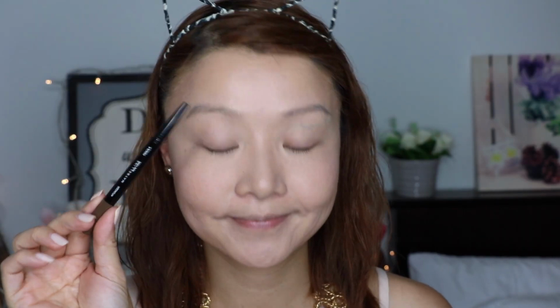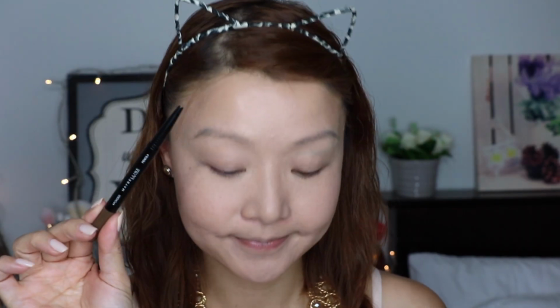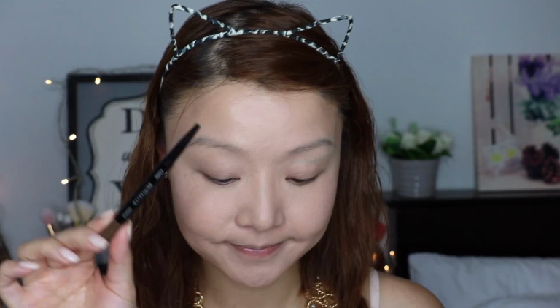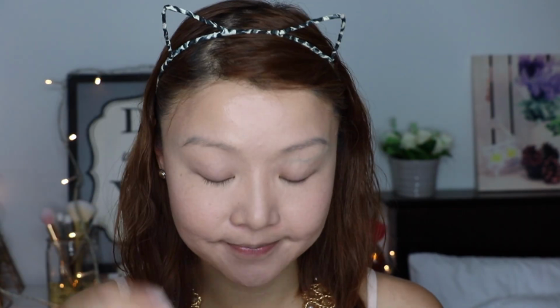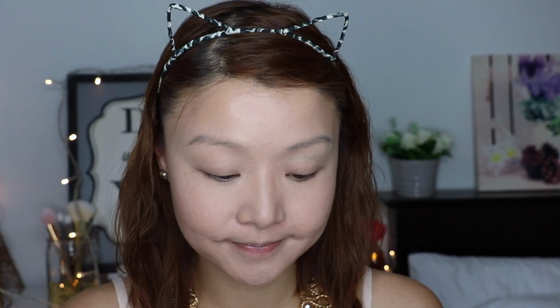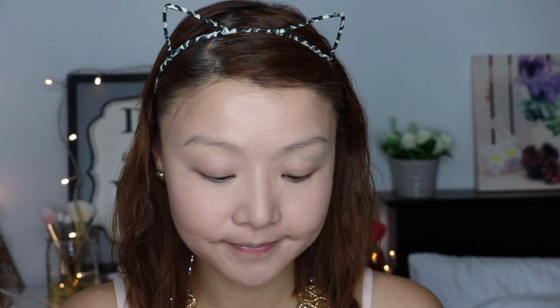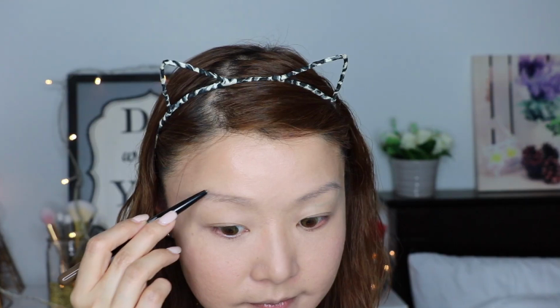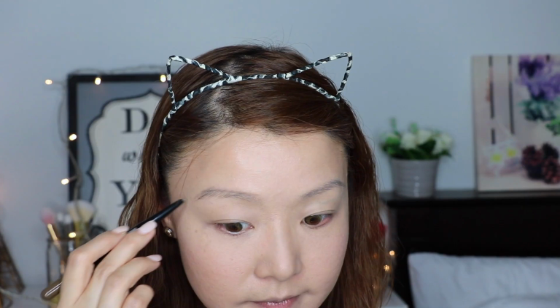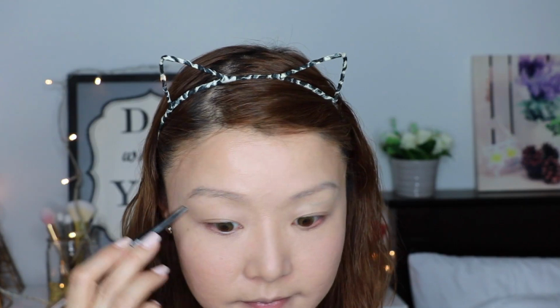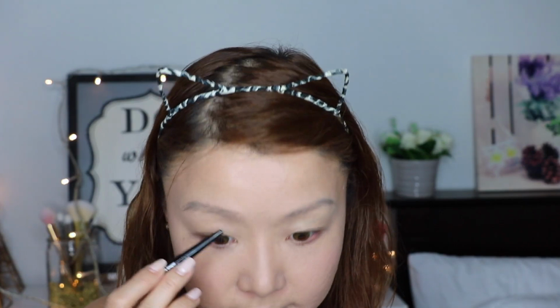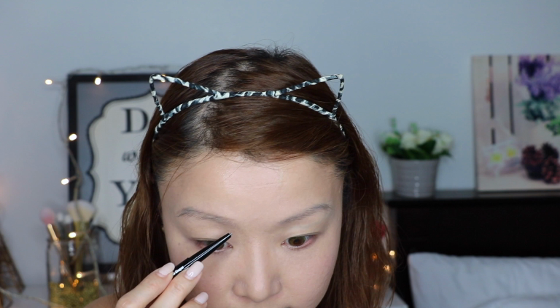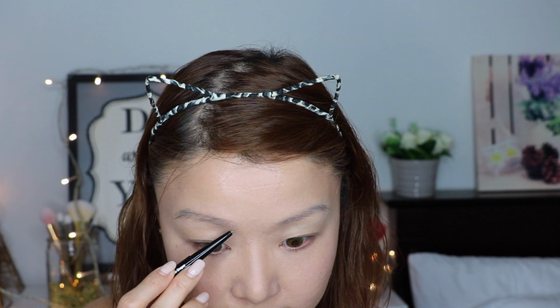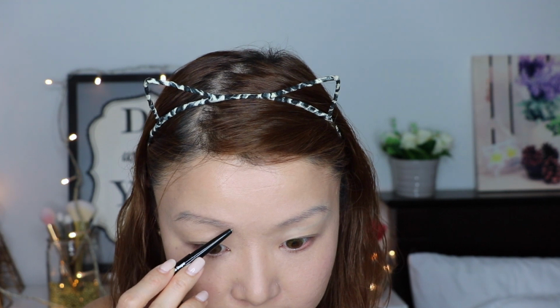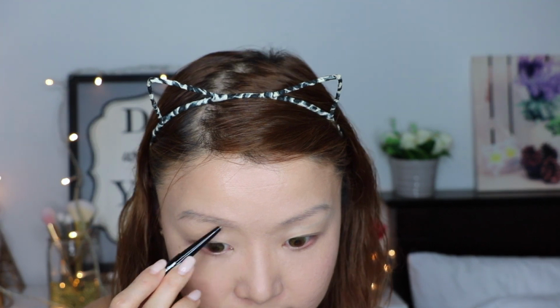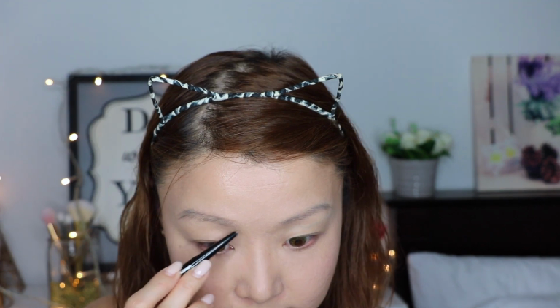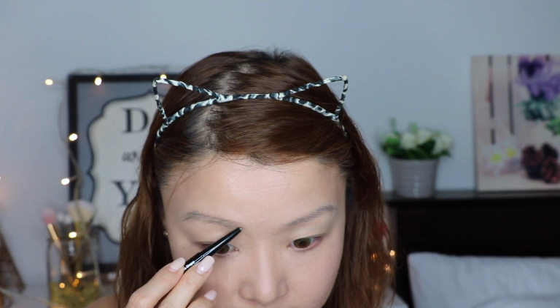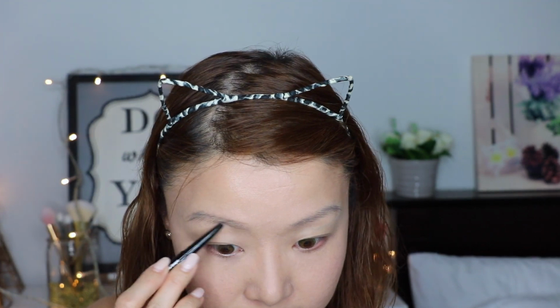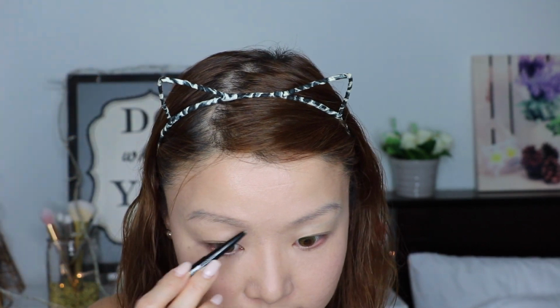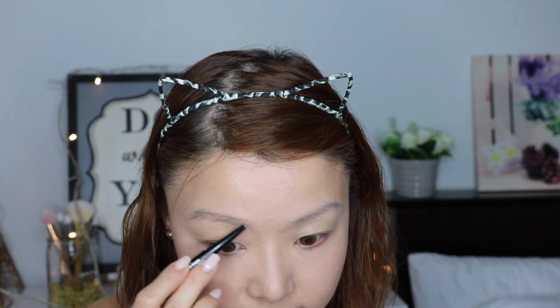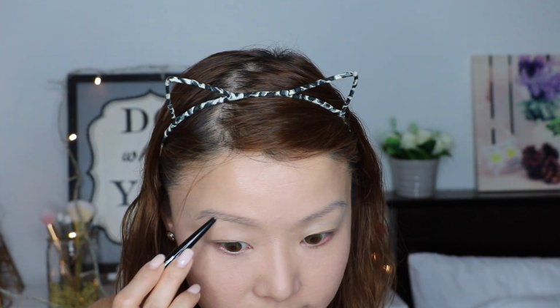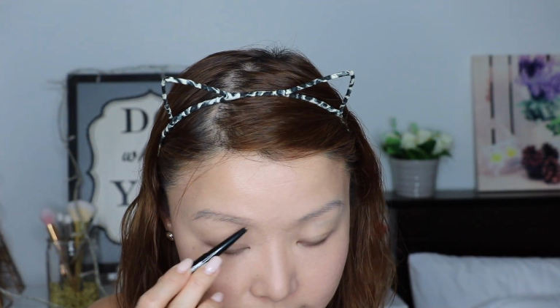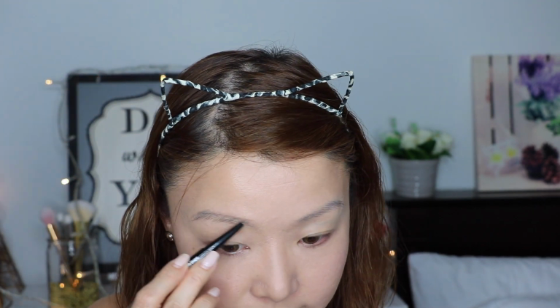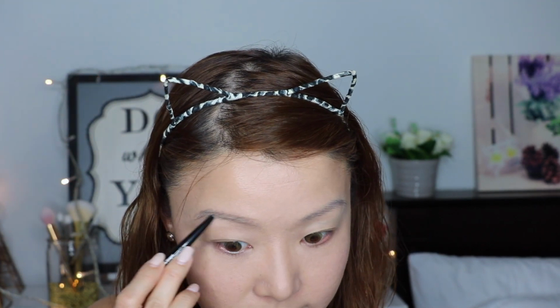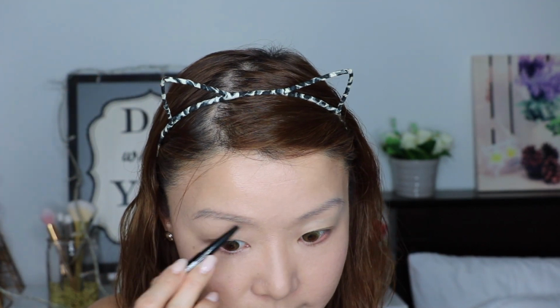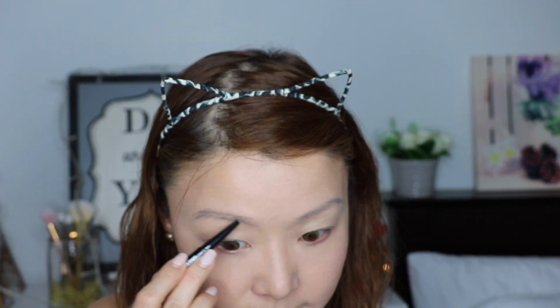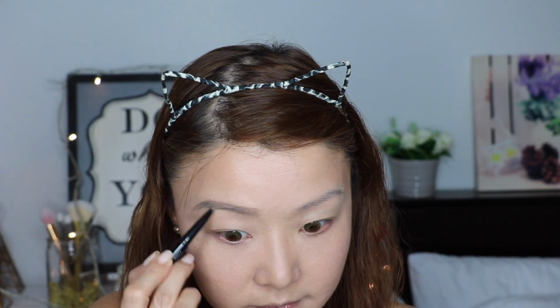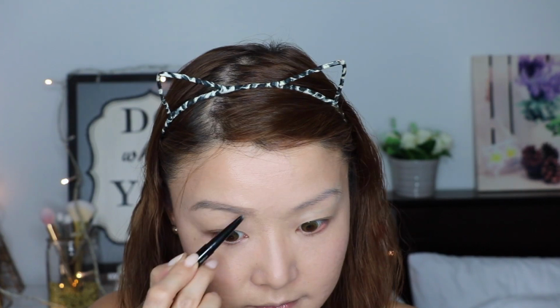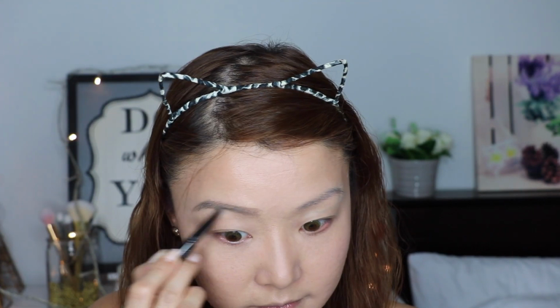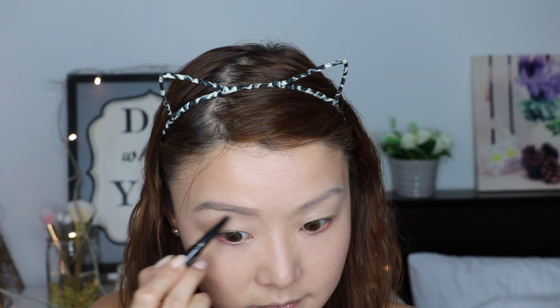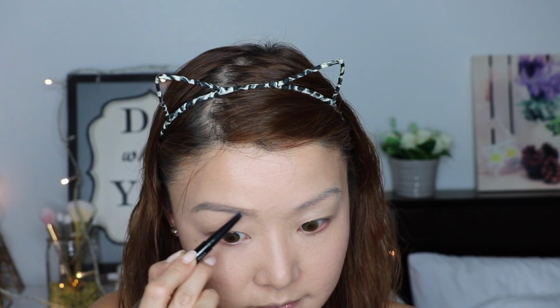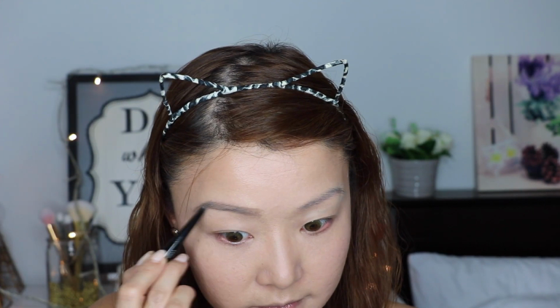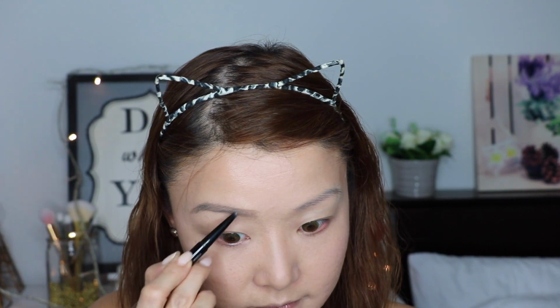For a natural-looking brow, I'm using the Fashion Brow Dual Shaper.